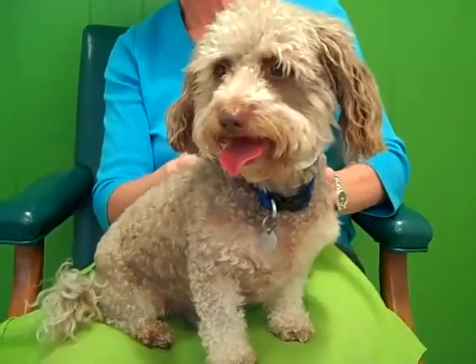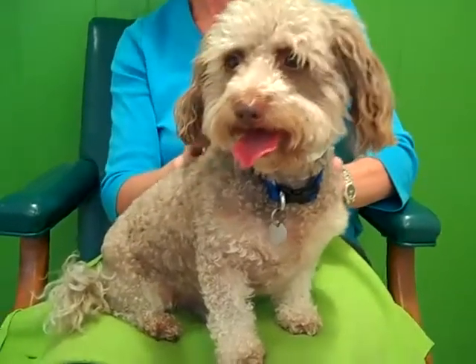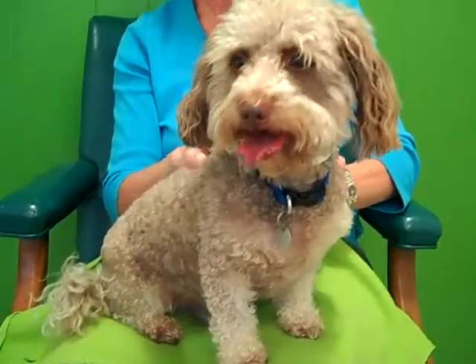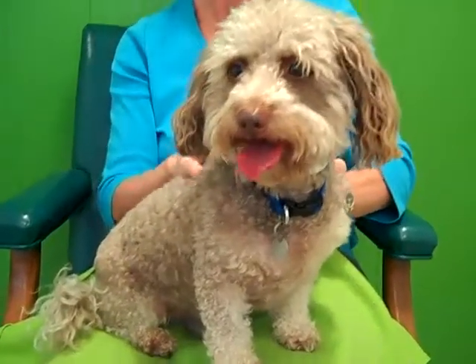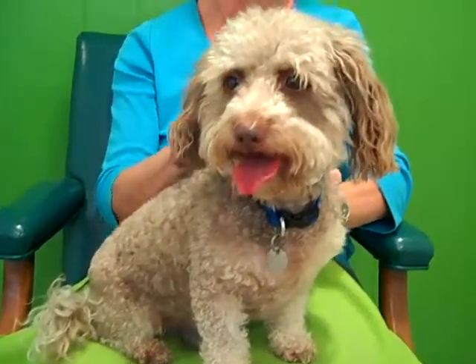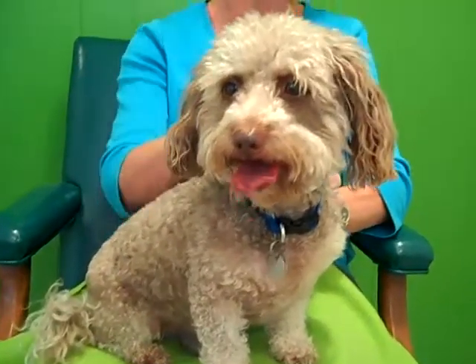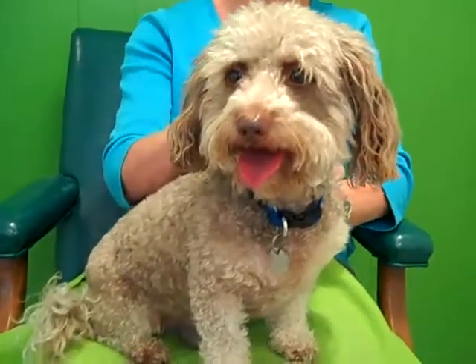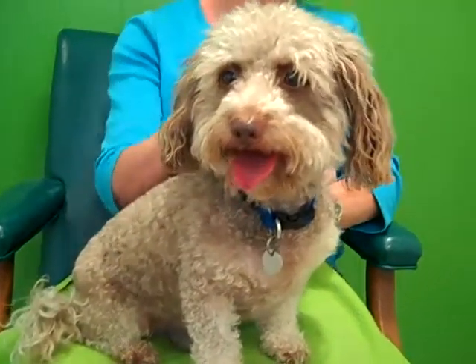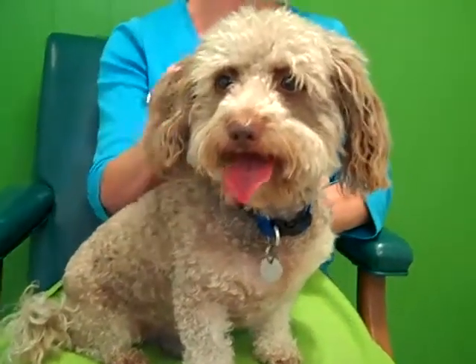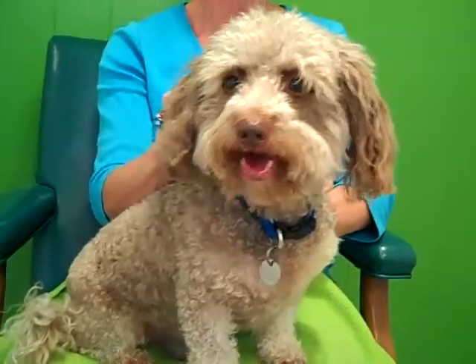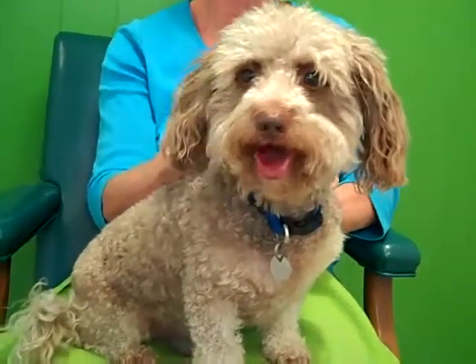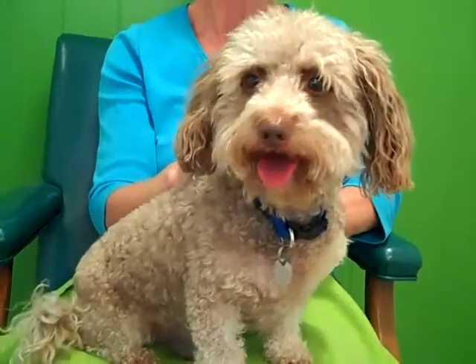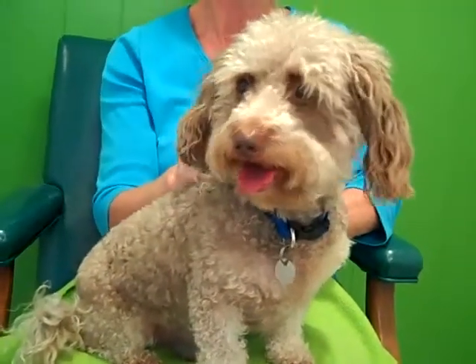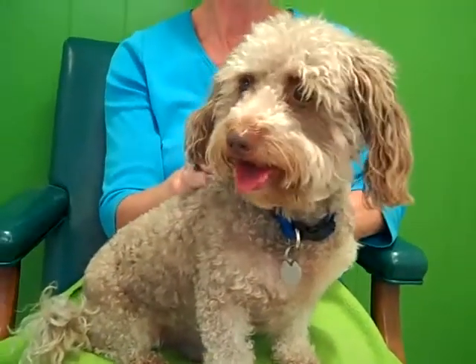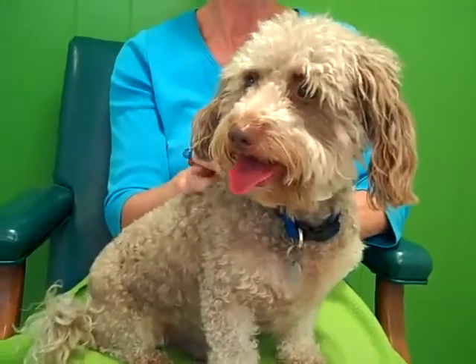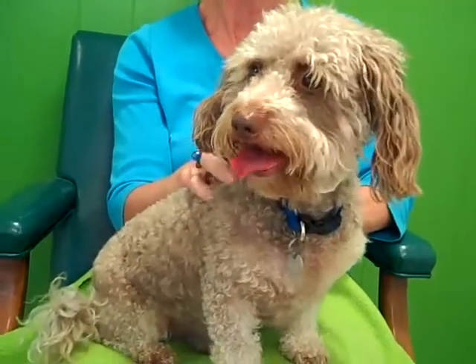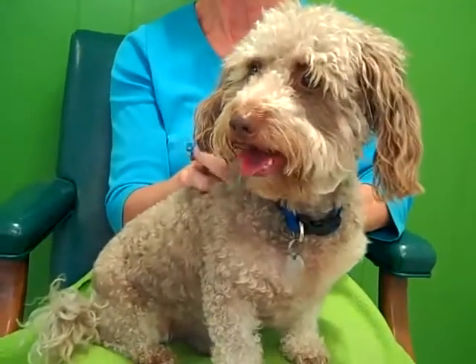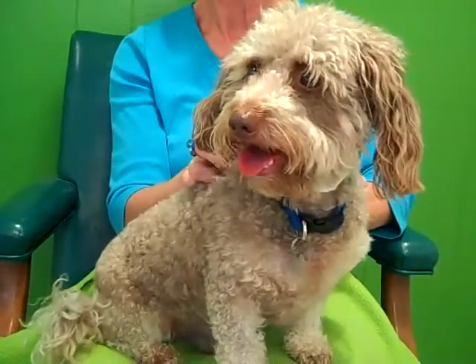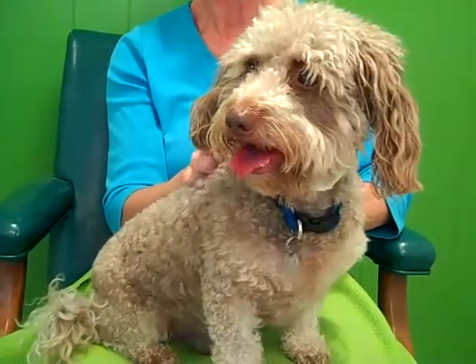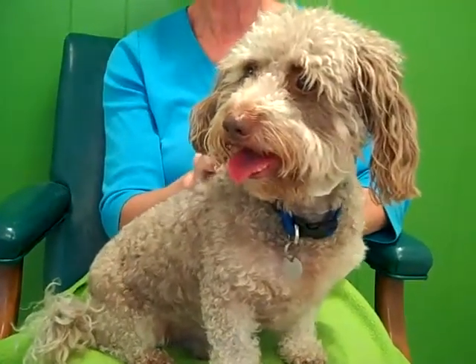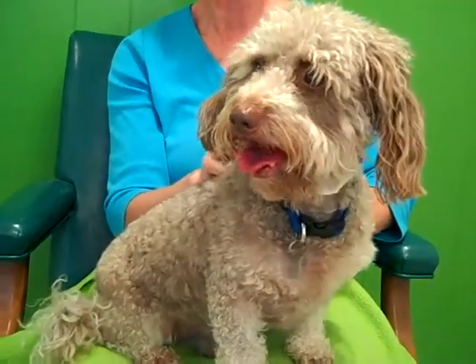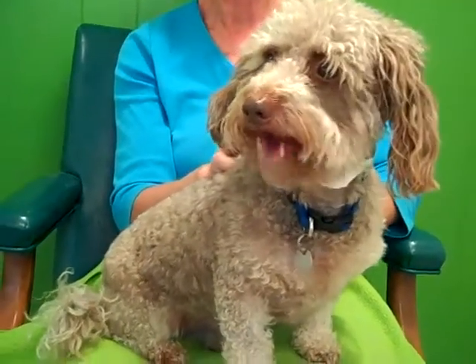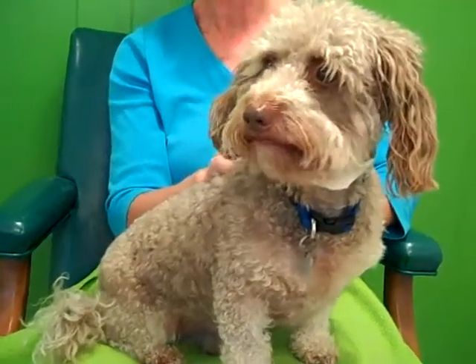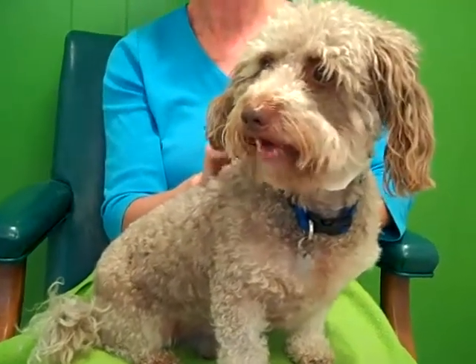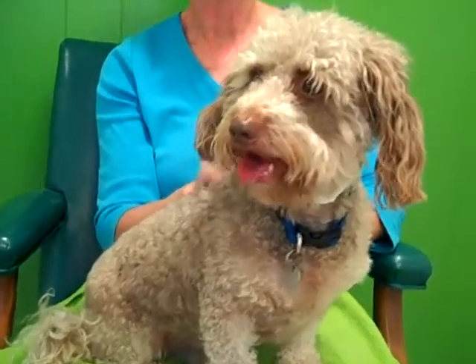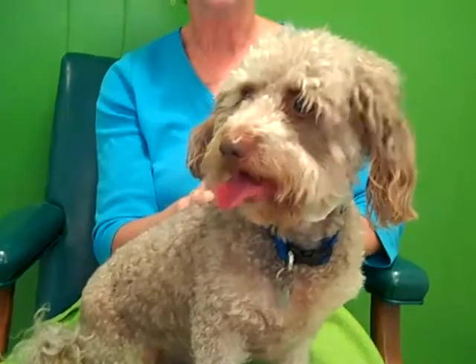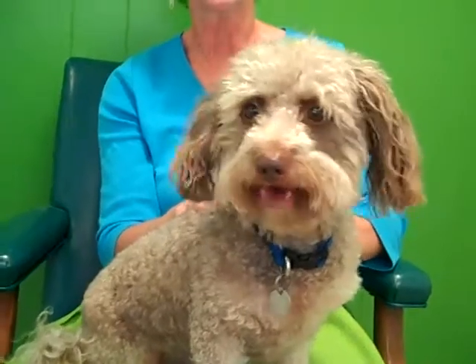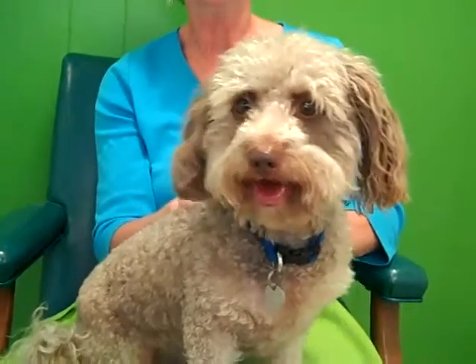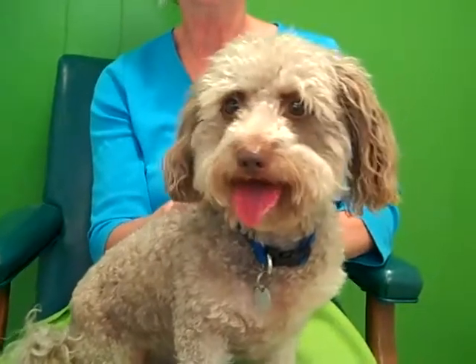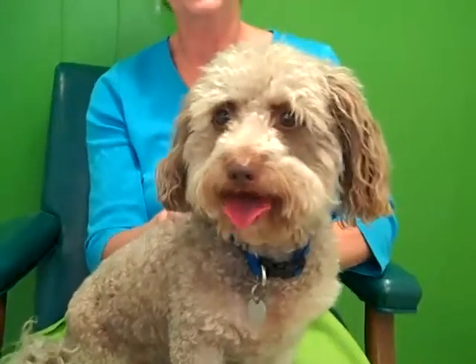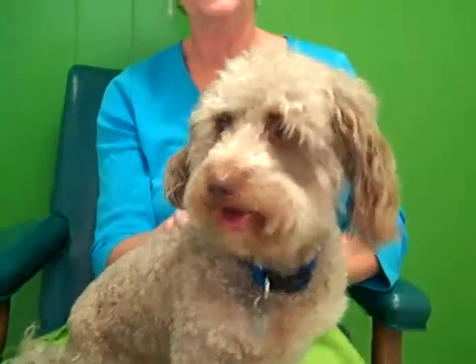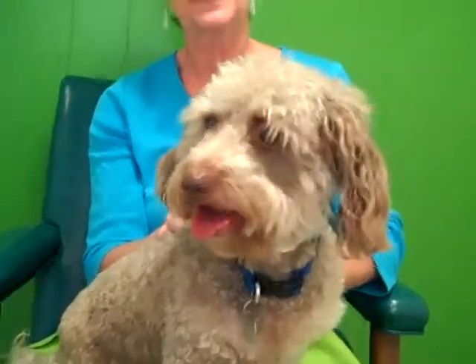Come see our Mr. Bear at Atlanta Pet Rescue, dachshund poodle mix.